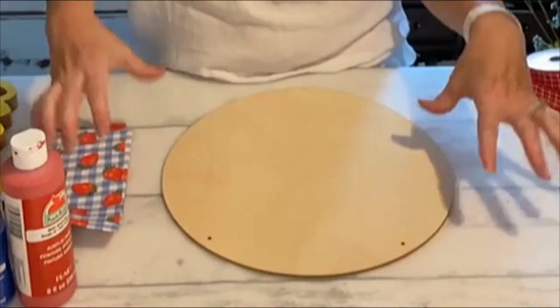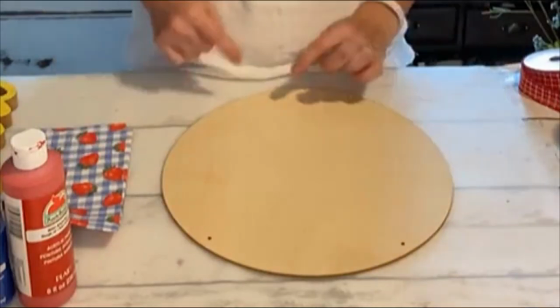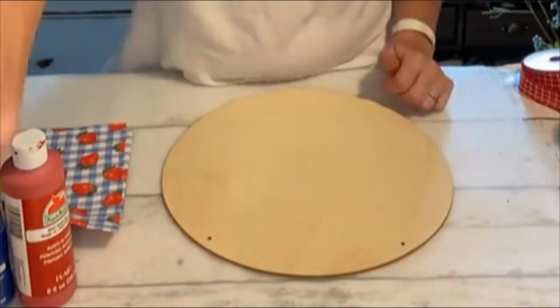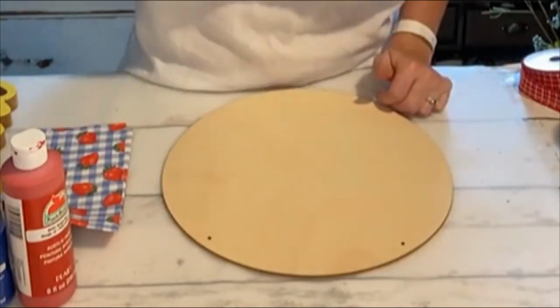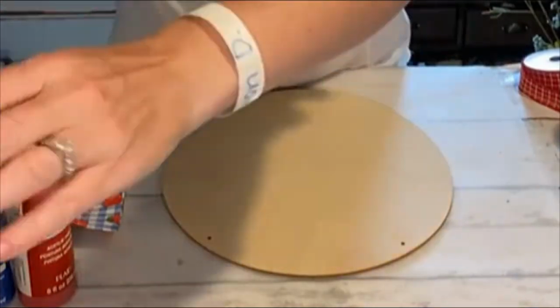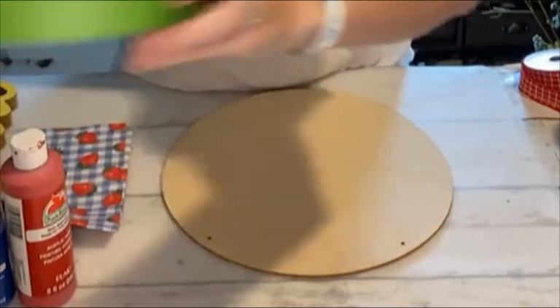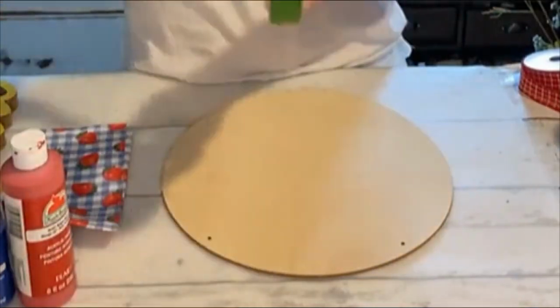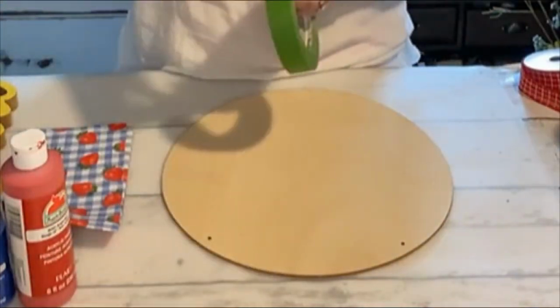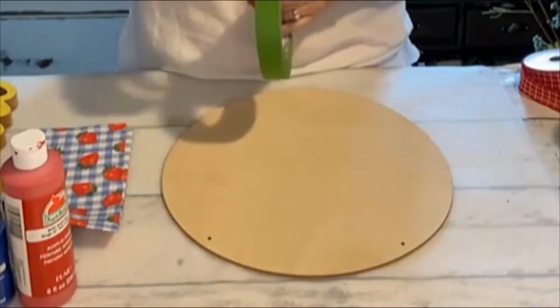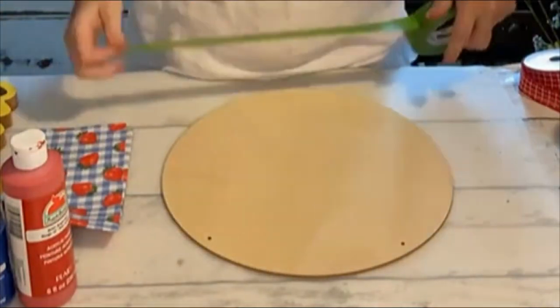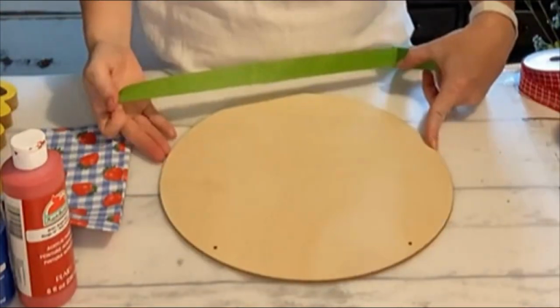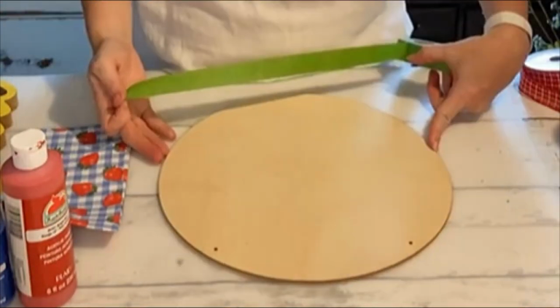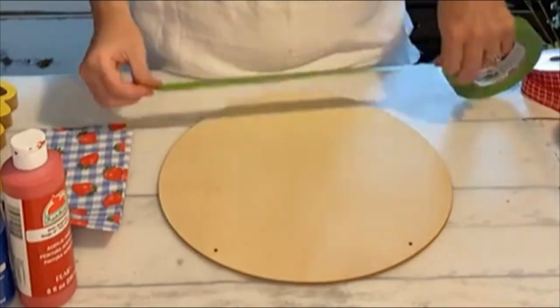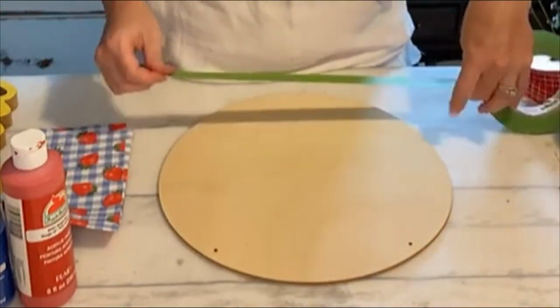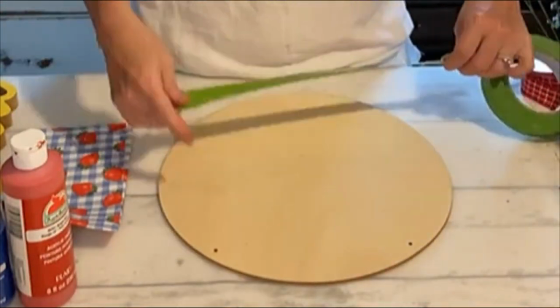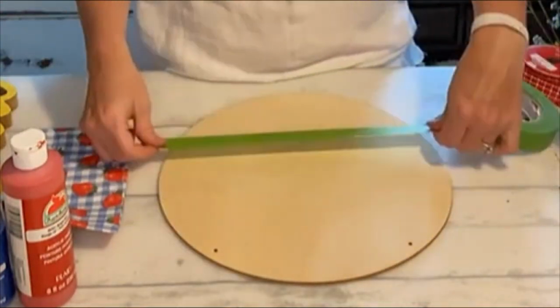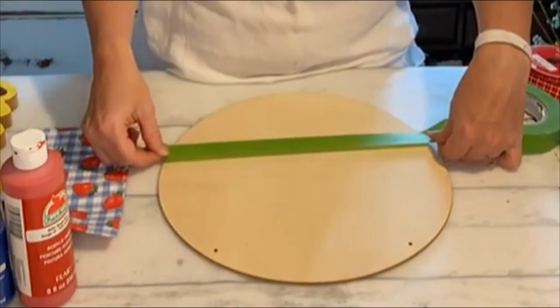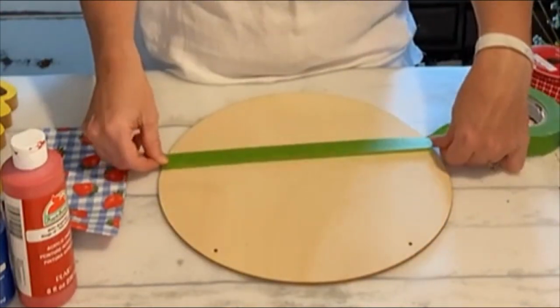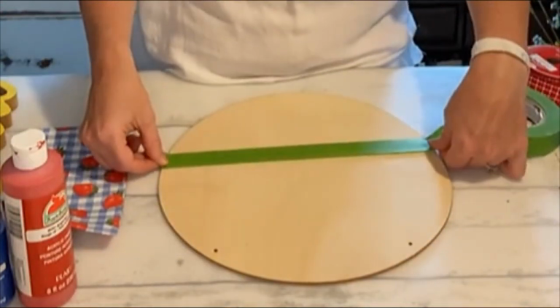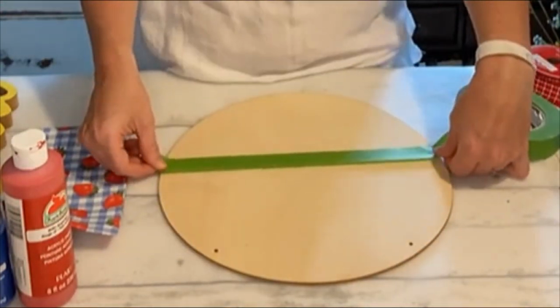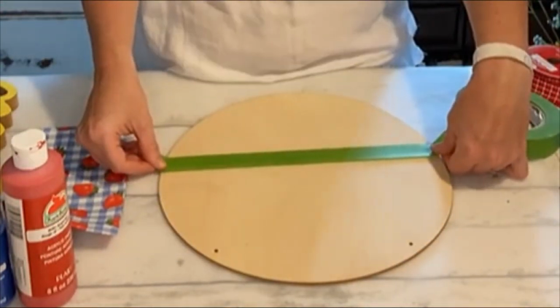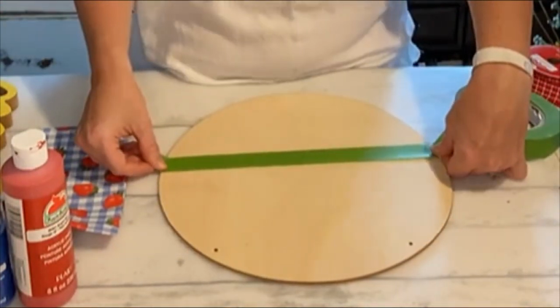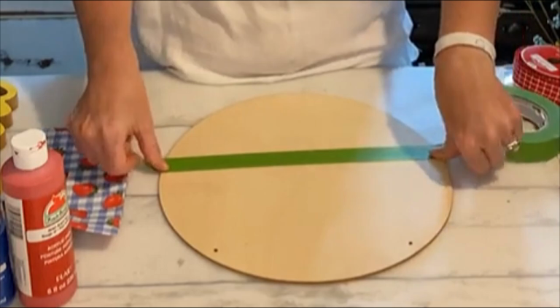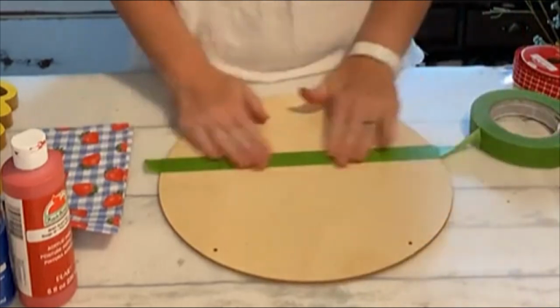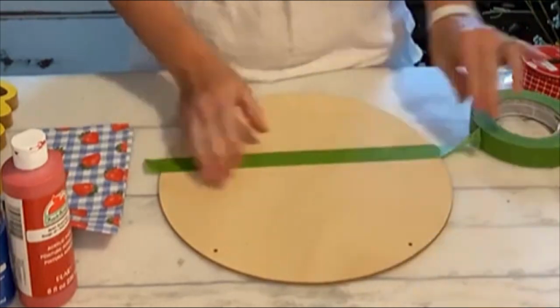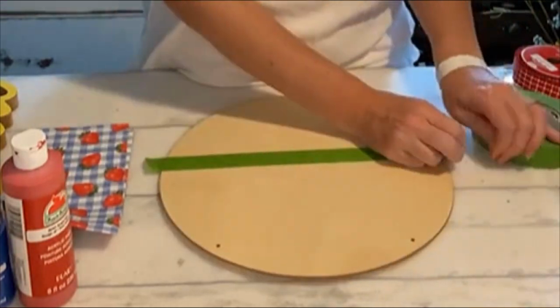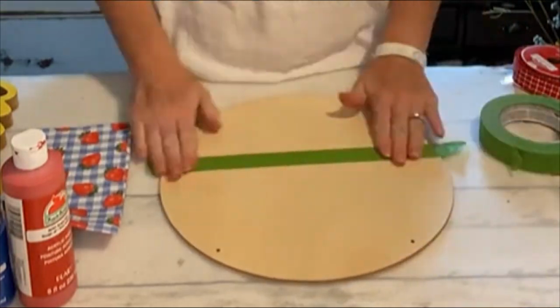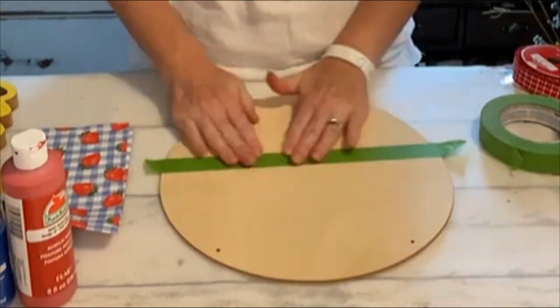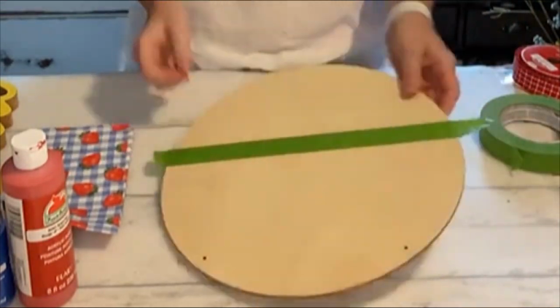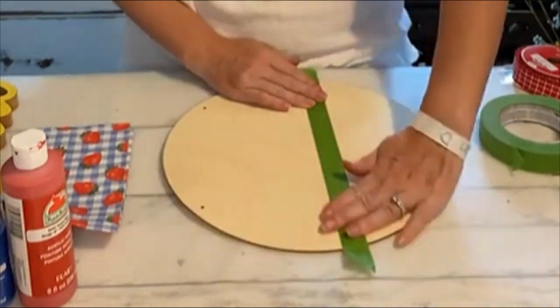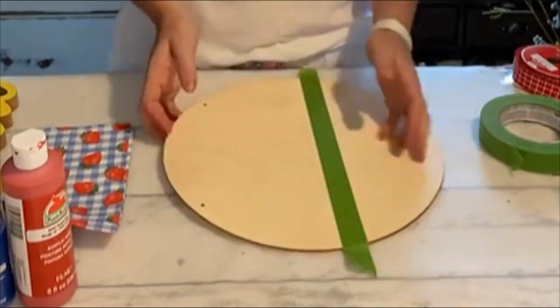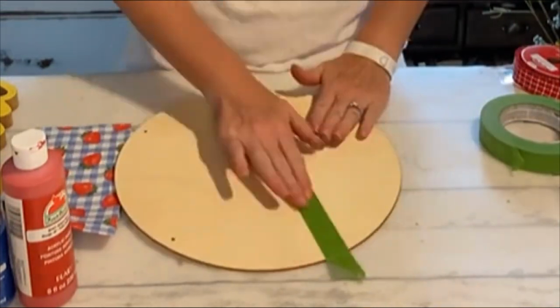Alright y'all, let's make a really cute door hanger for summer using two dollar store items.